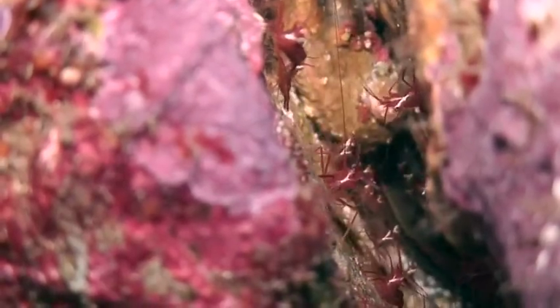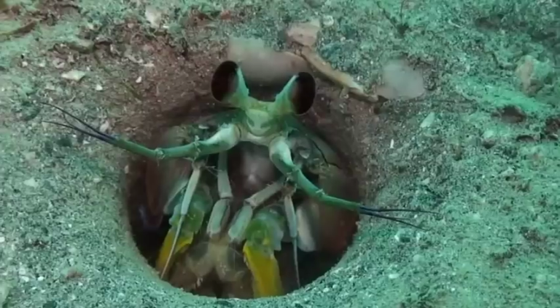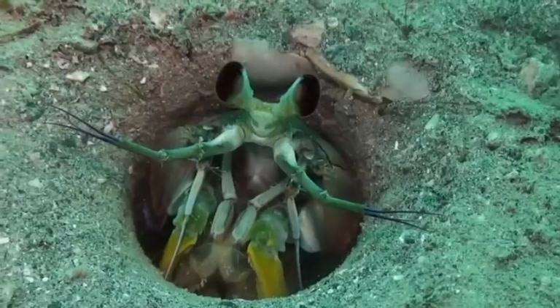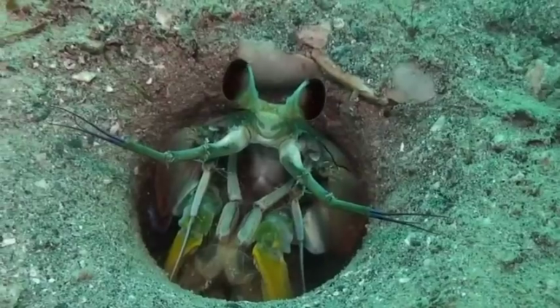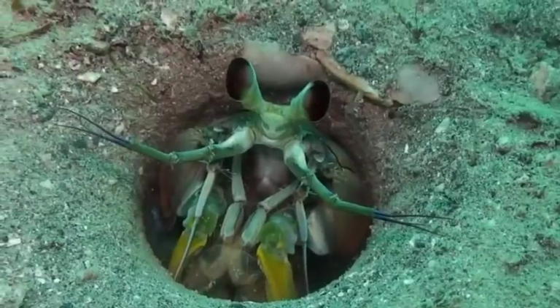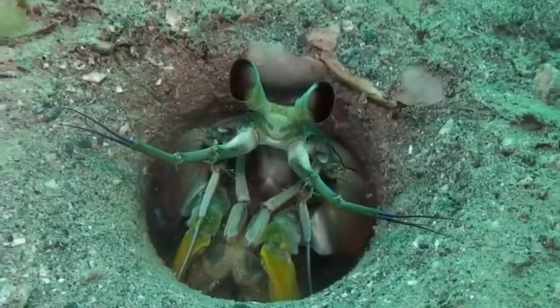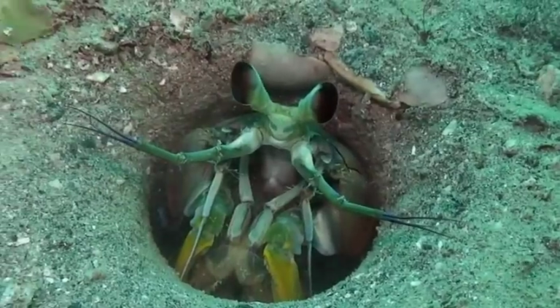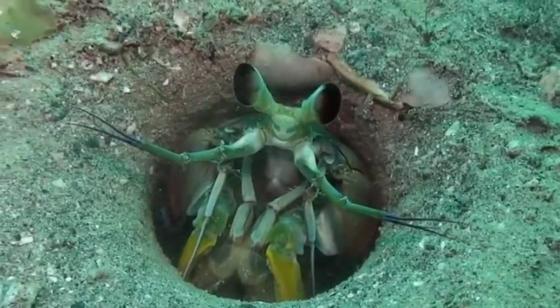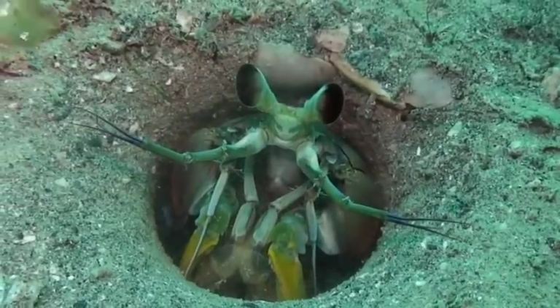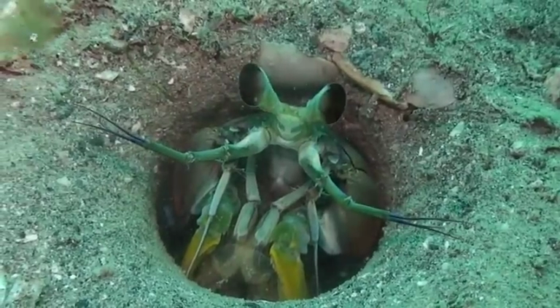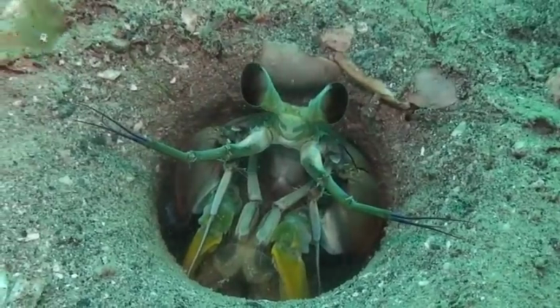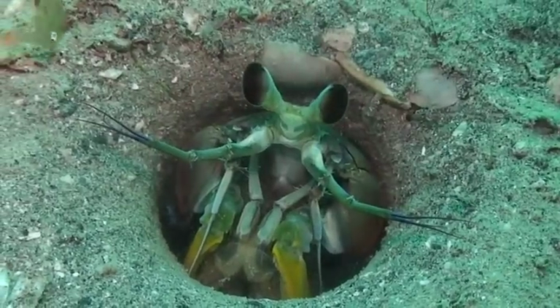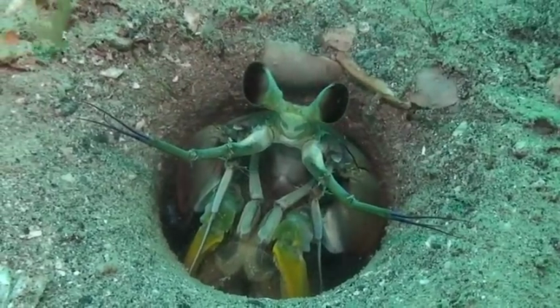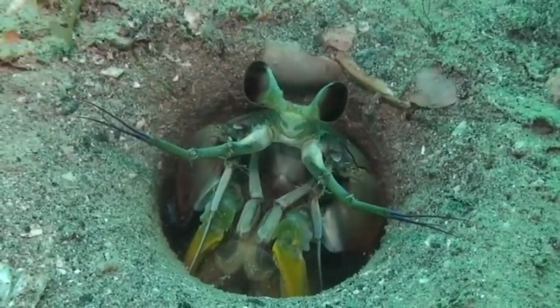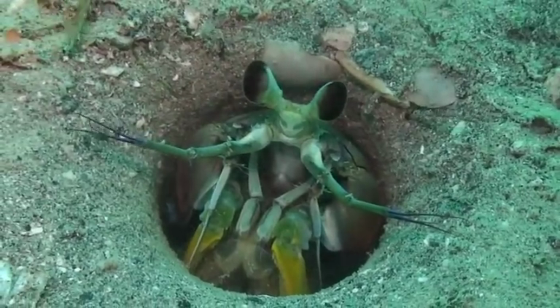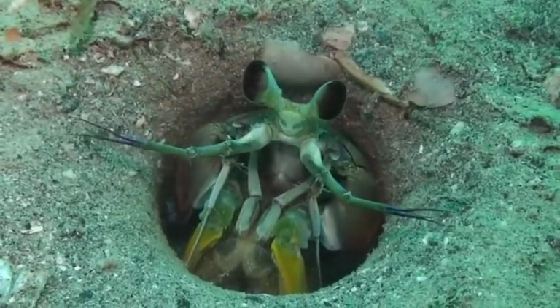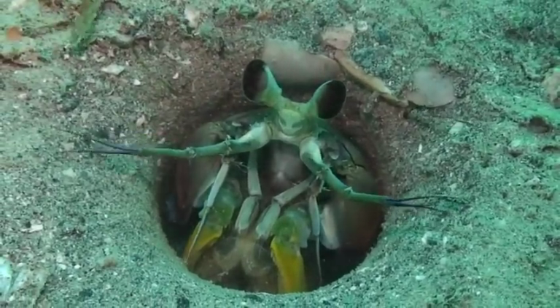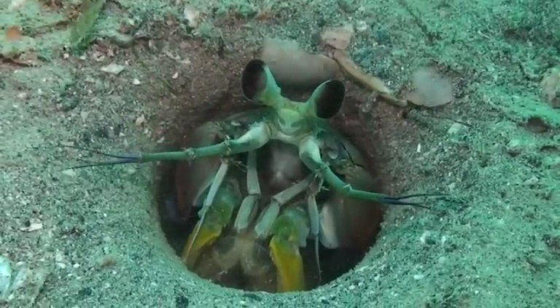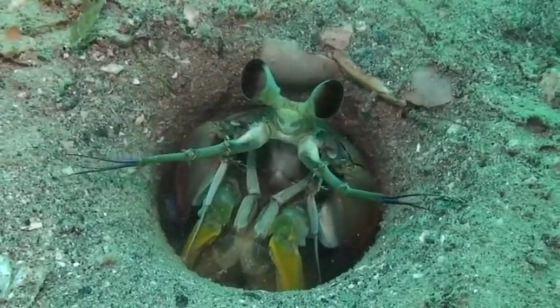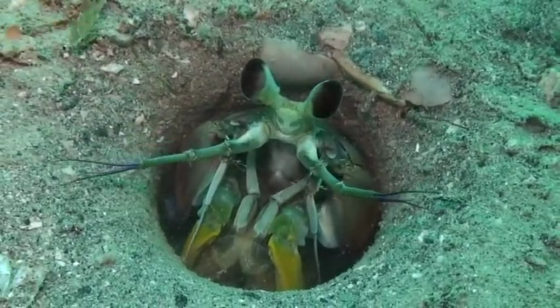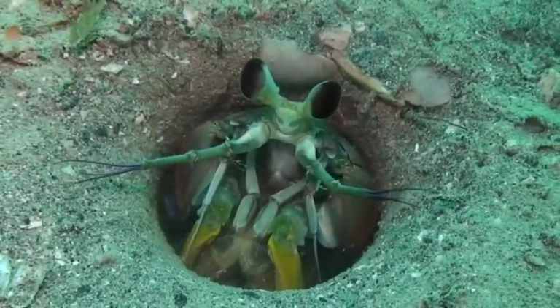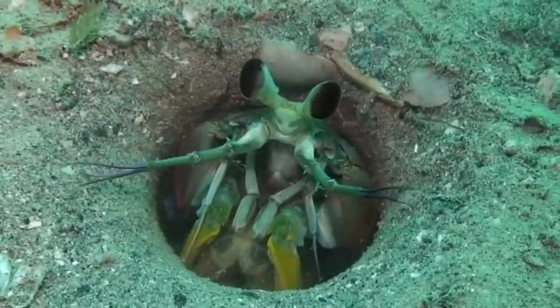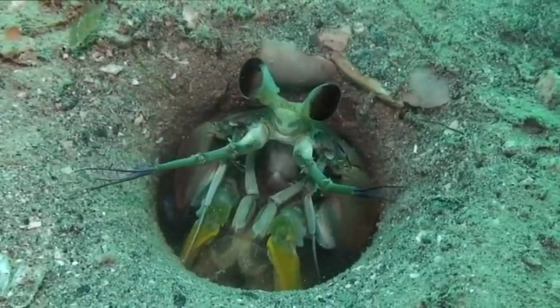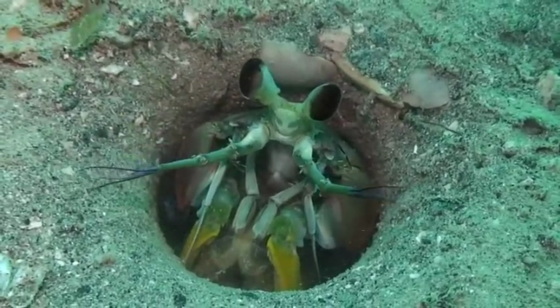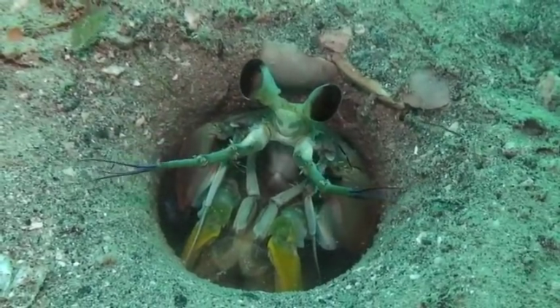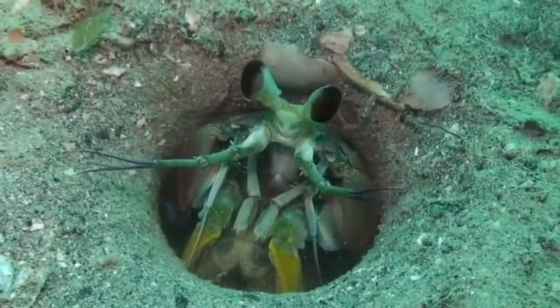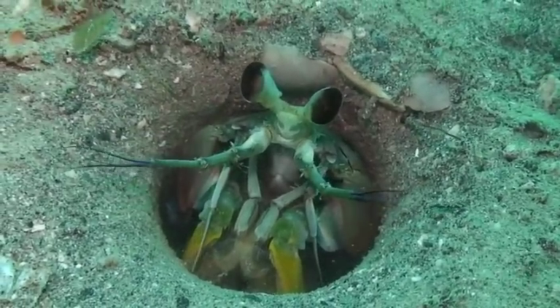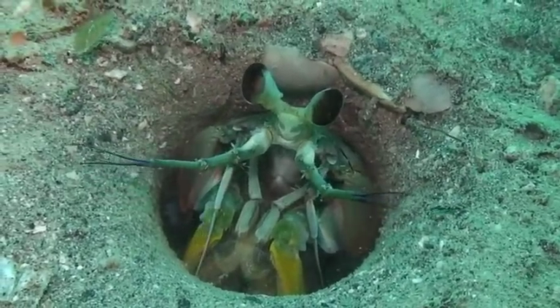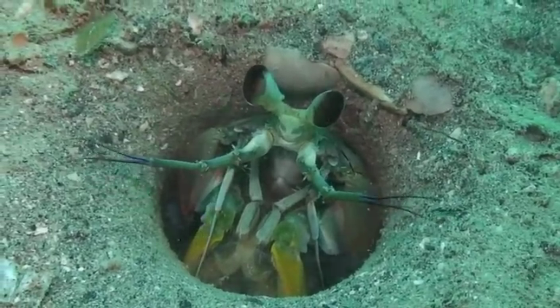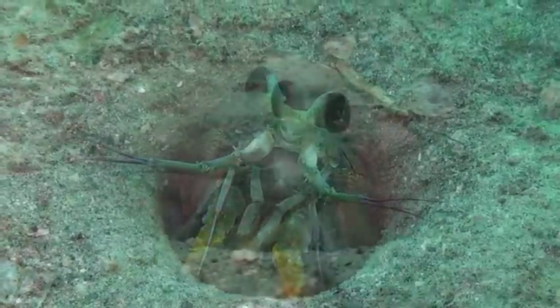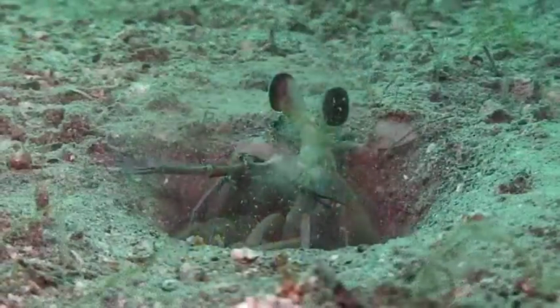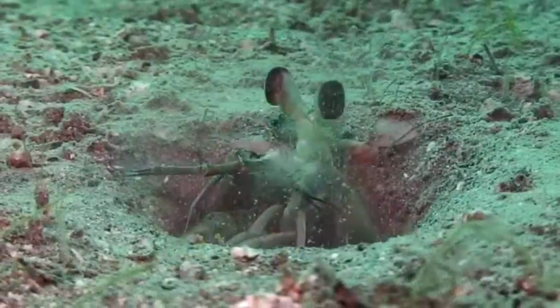Mantis shrimps are curious crustaceans, rarely straying from the confines of their holes.